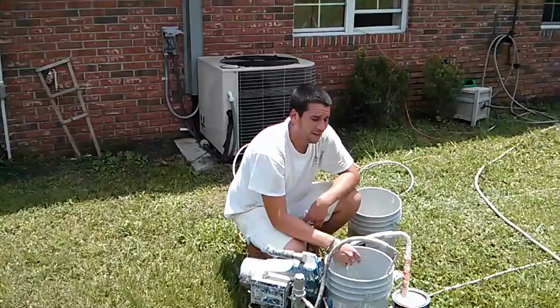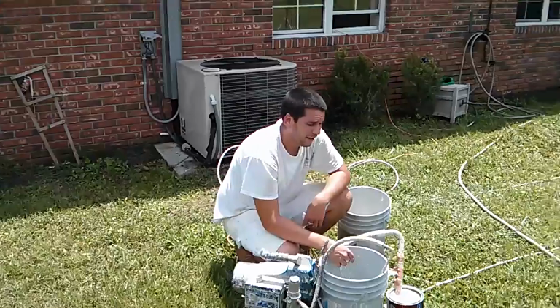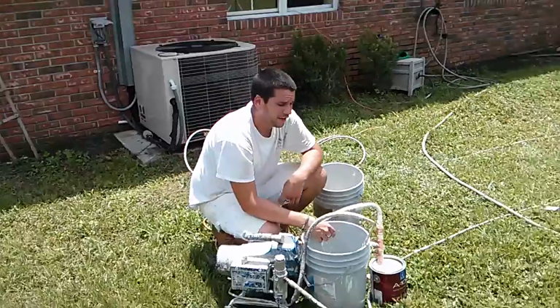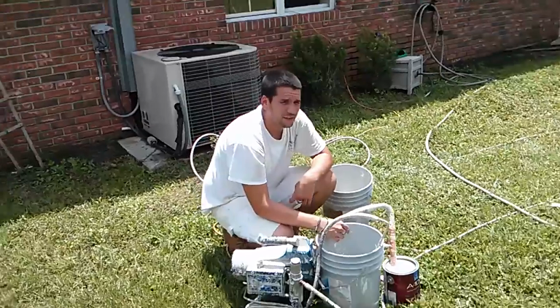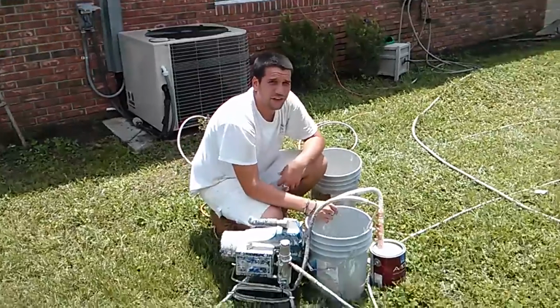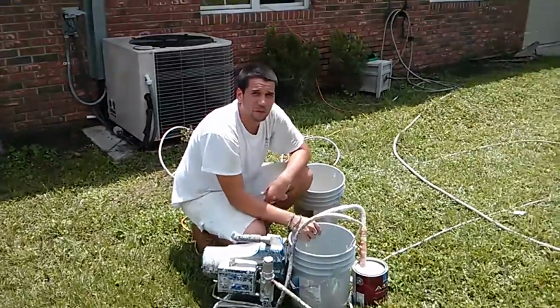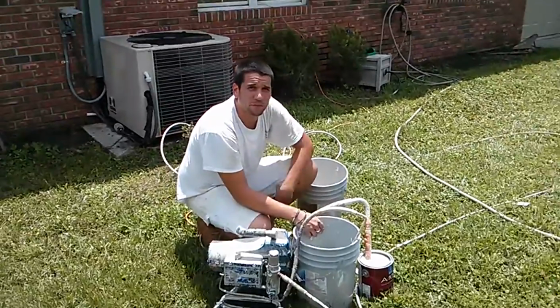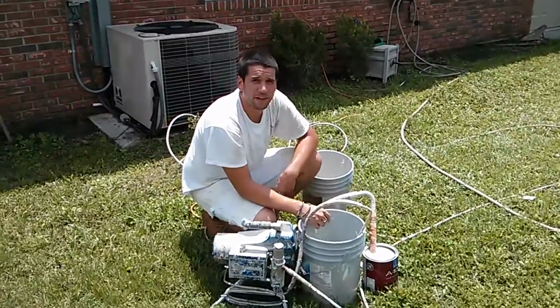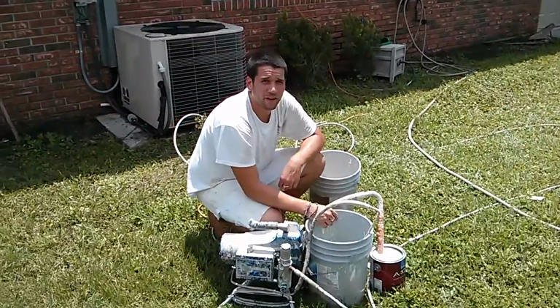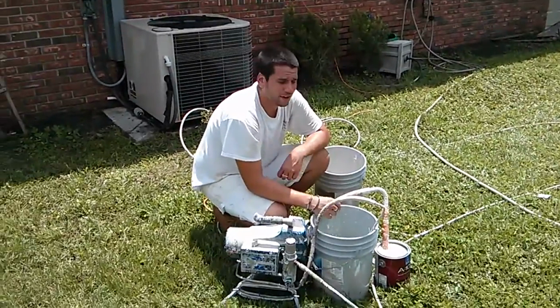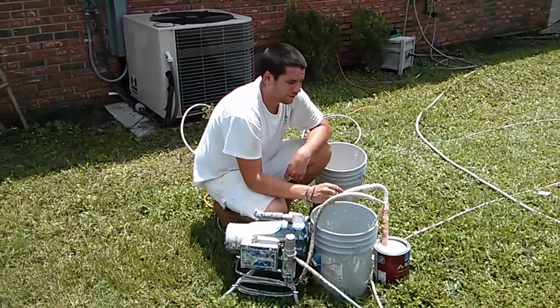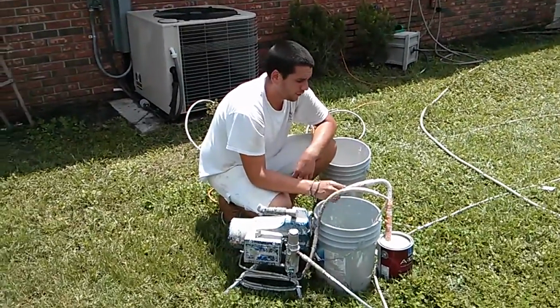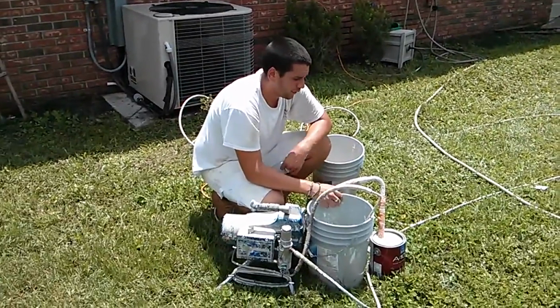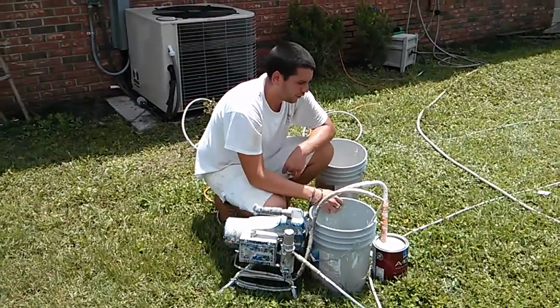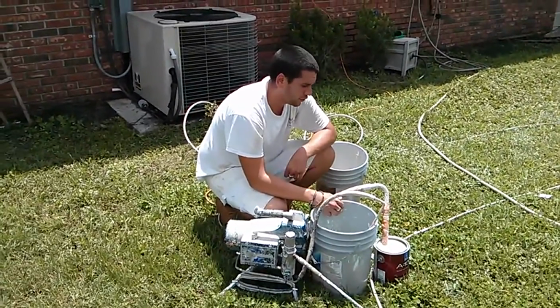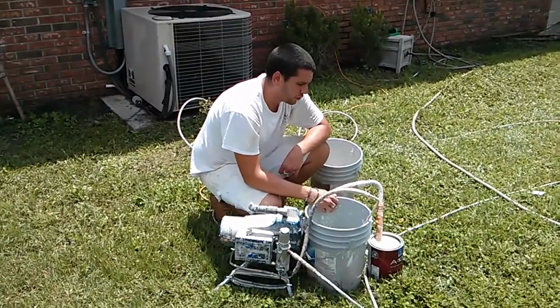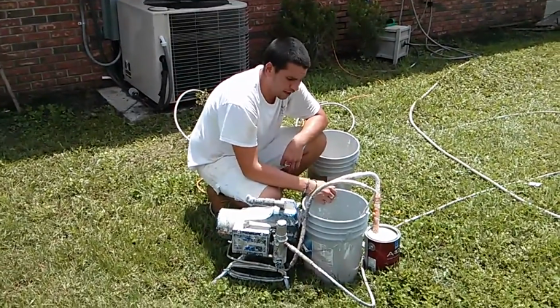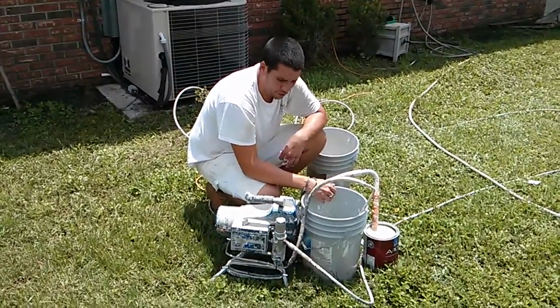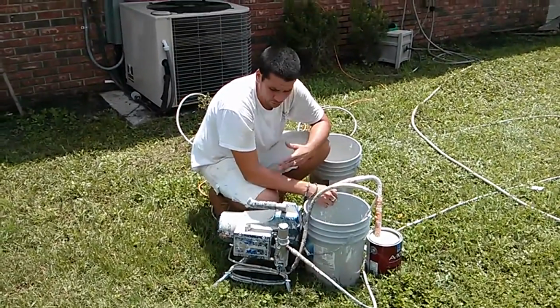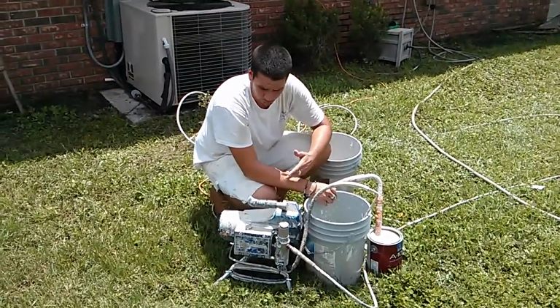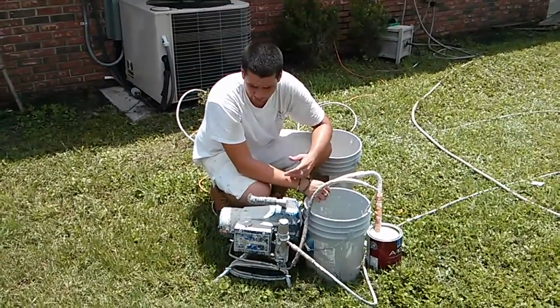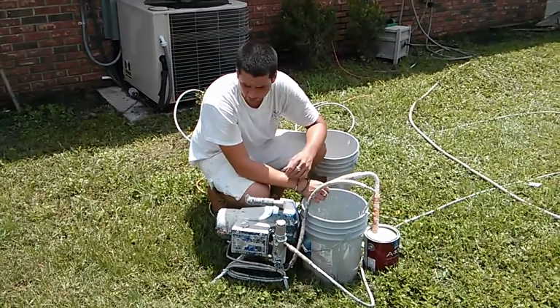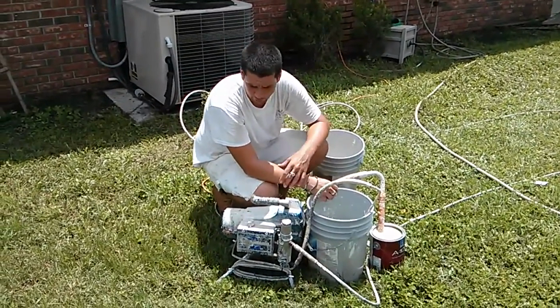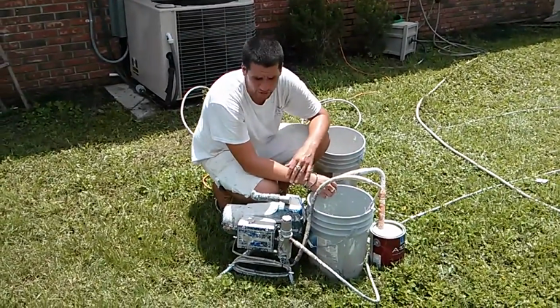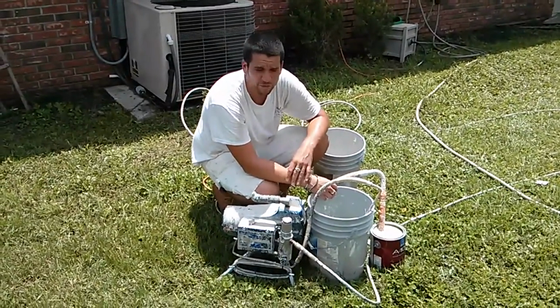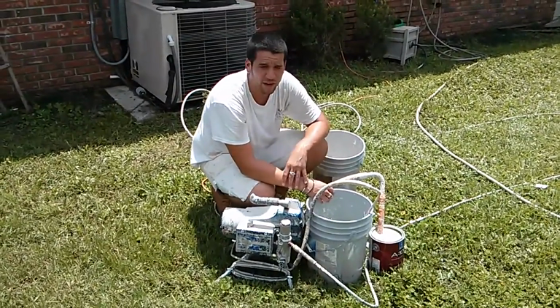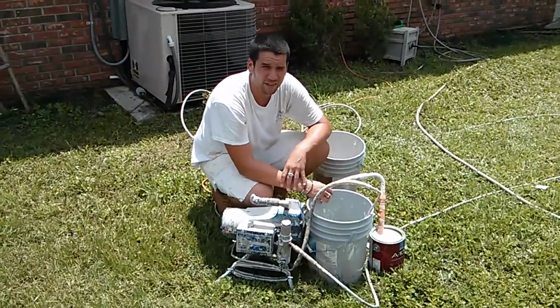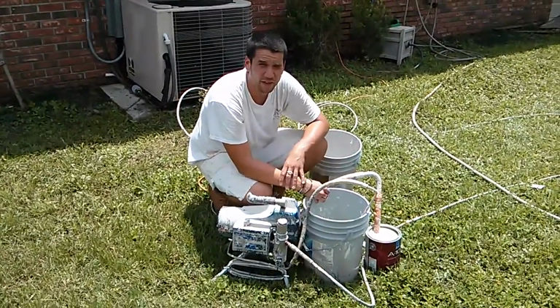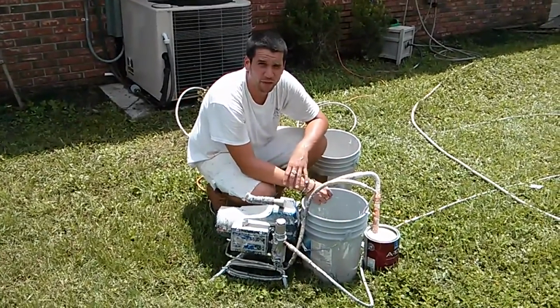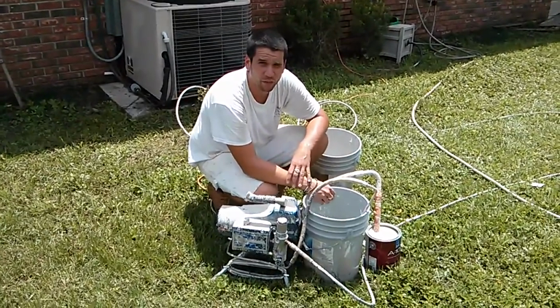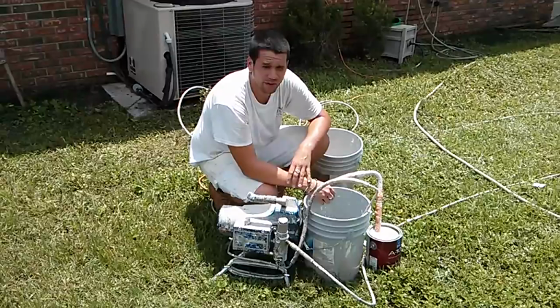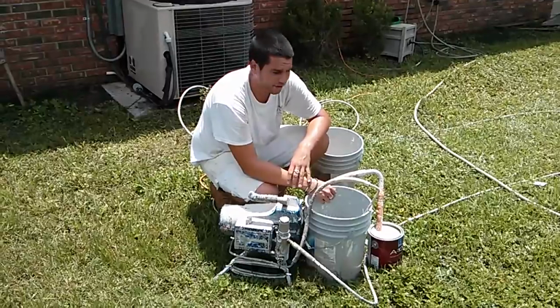Hi, this is Fabian with Painting Artist. We're here showing you how to use your Graco 395 electric sprayer.